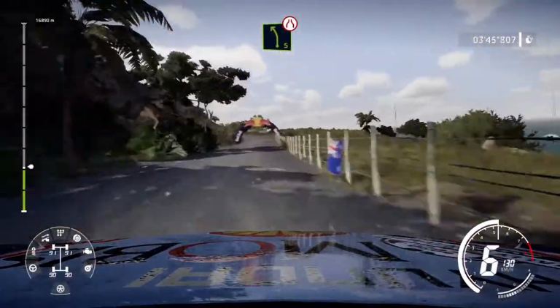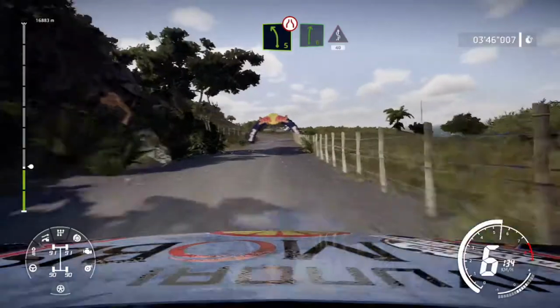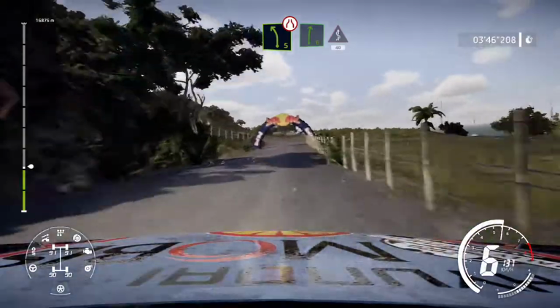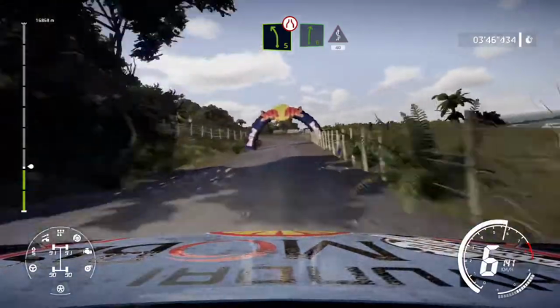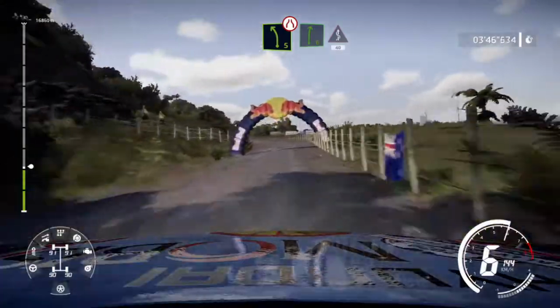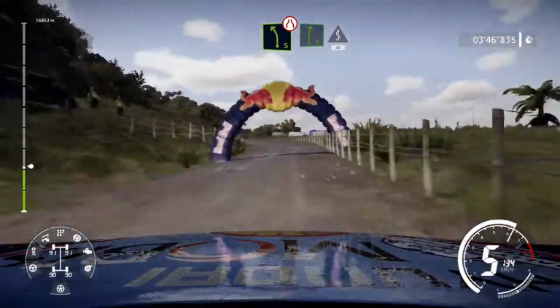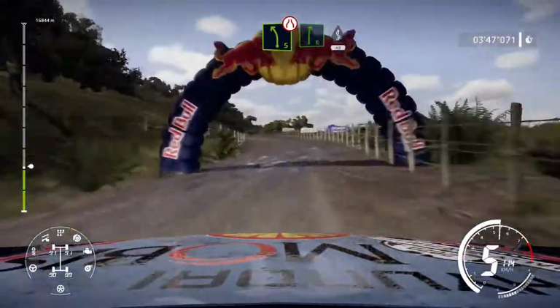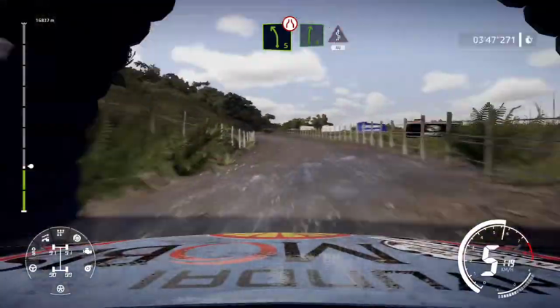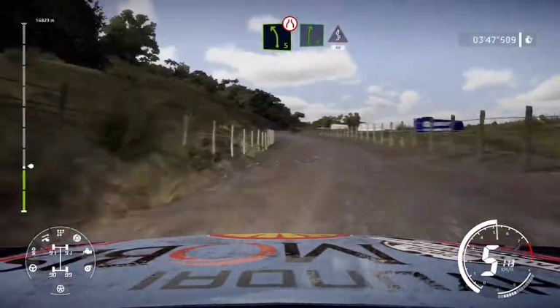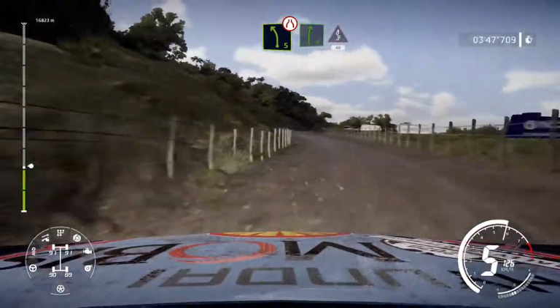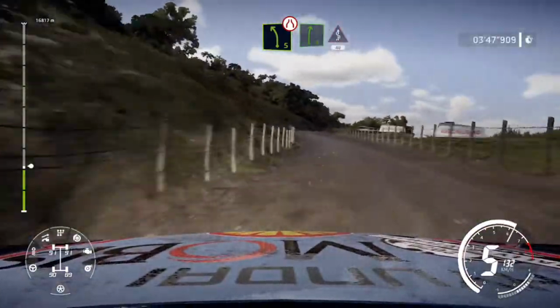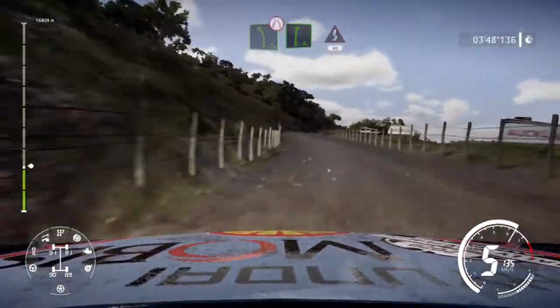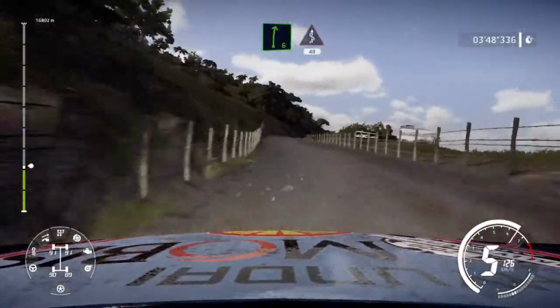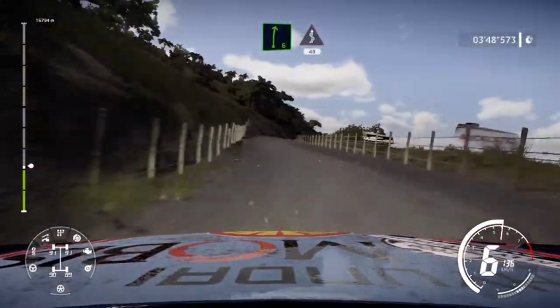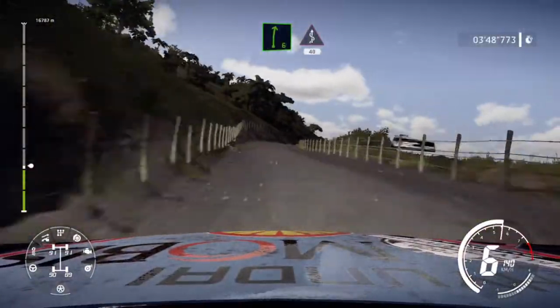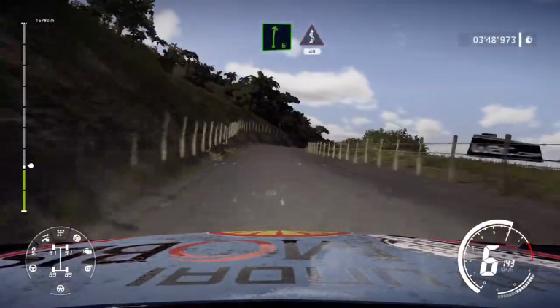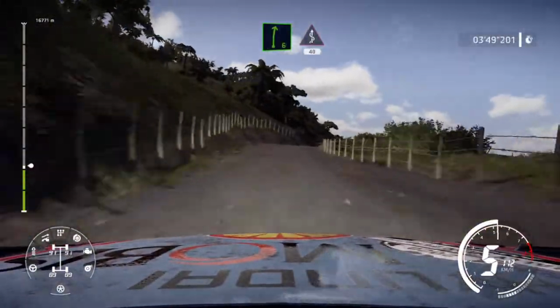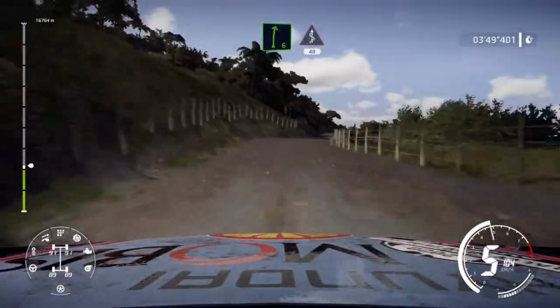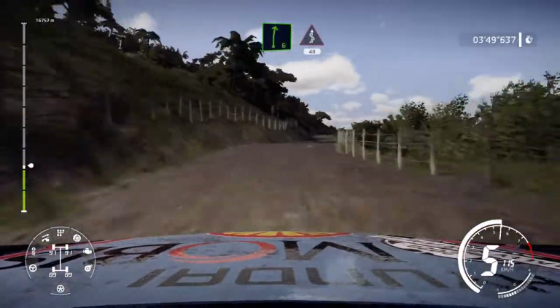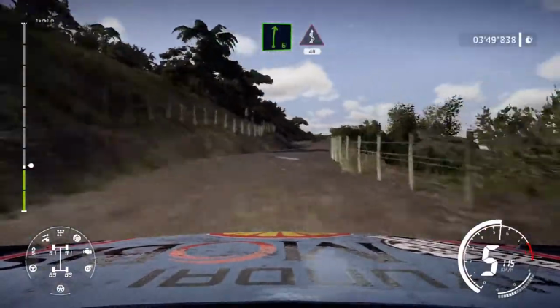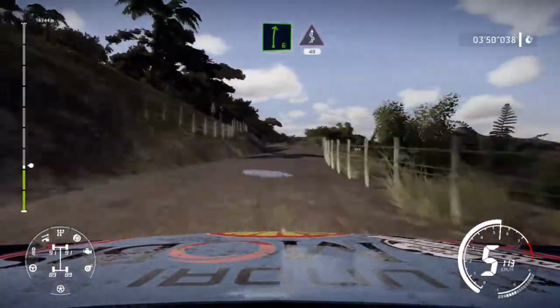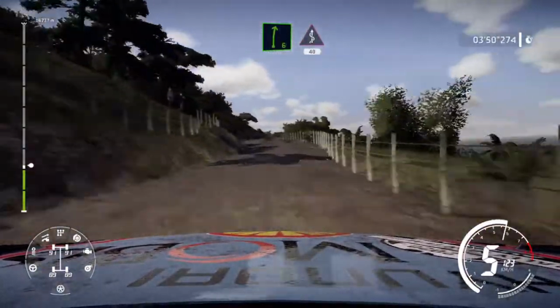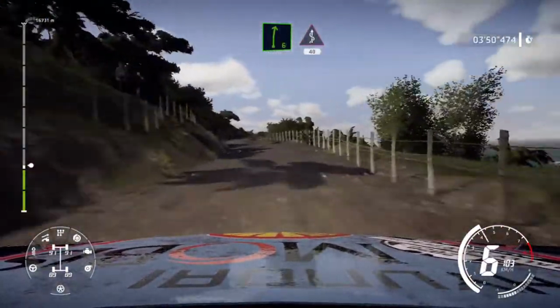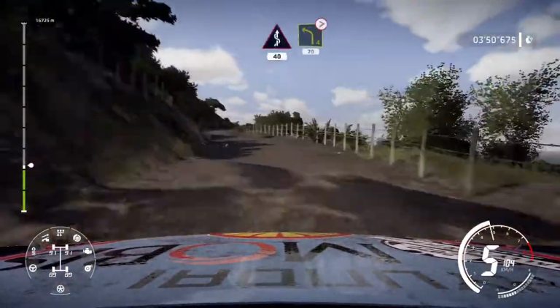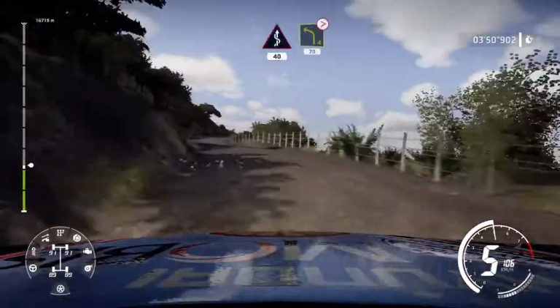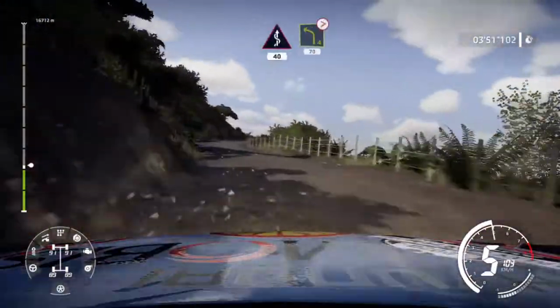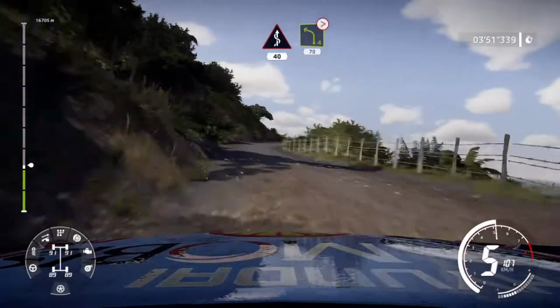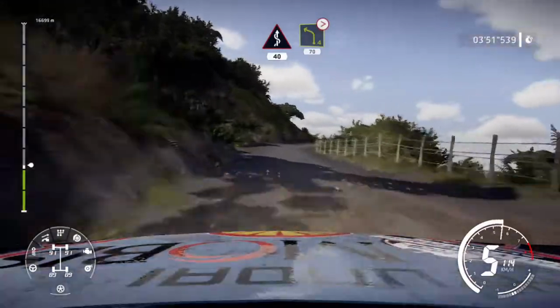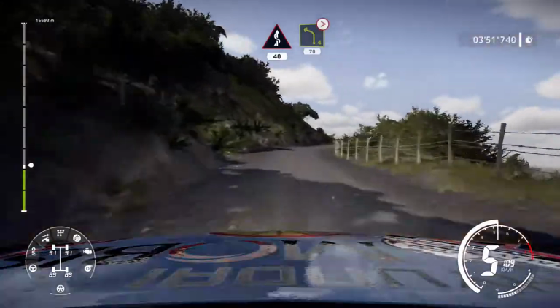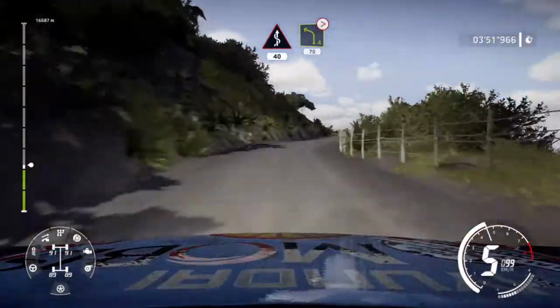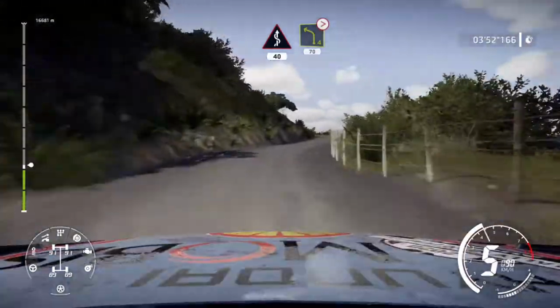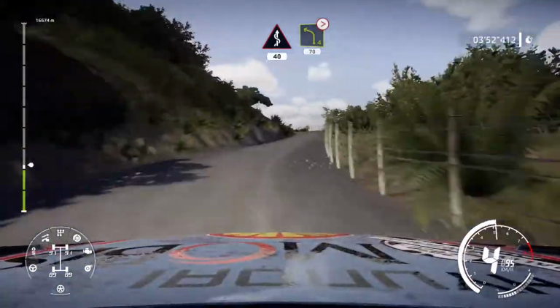Right 6, into kinks, over 40. Left 4, medium, tightens, 70.